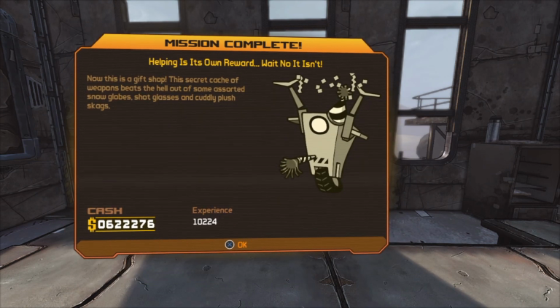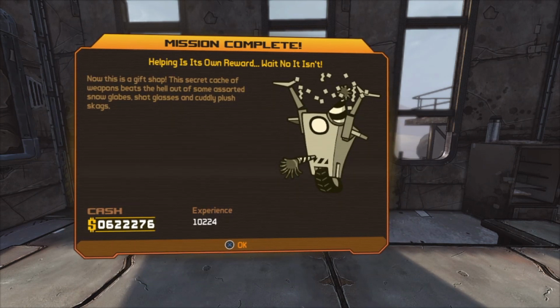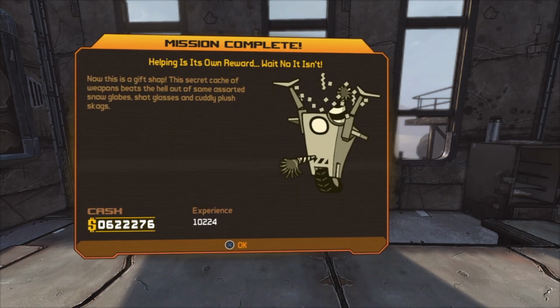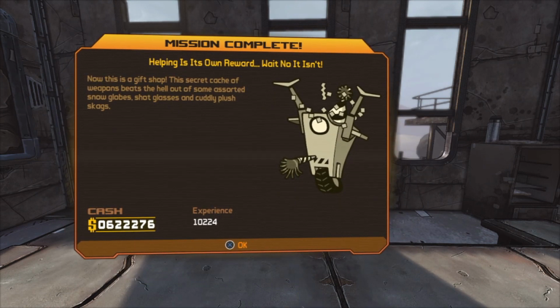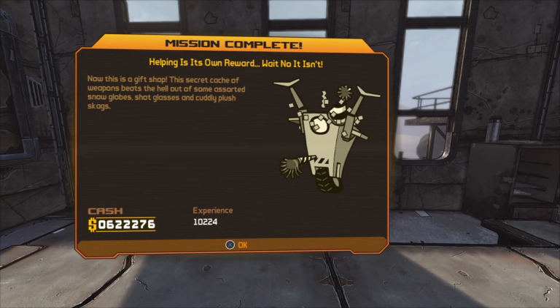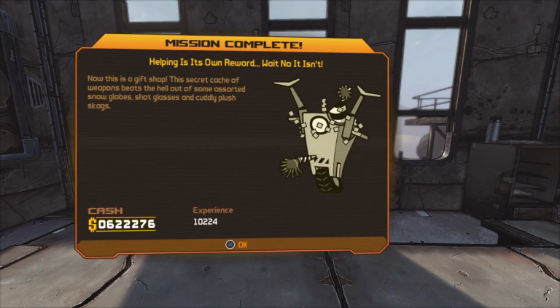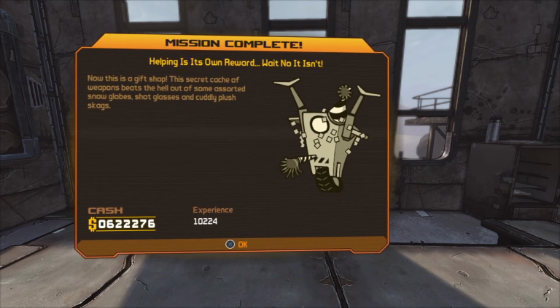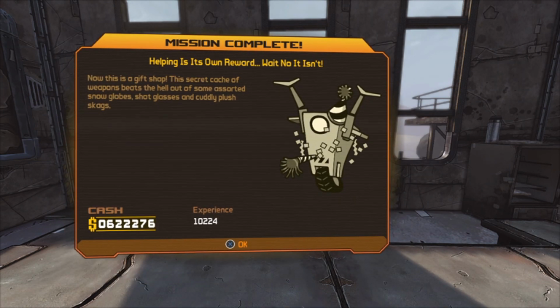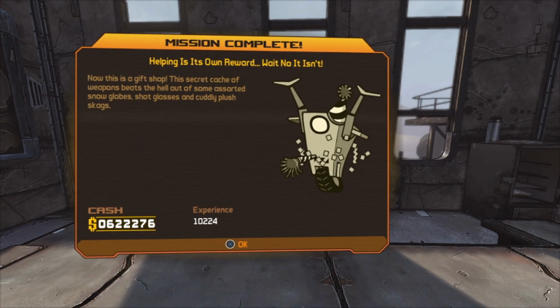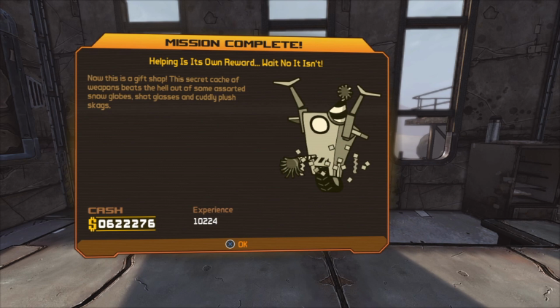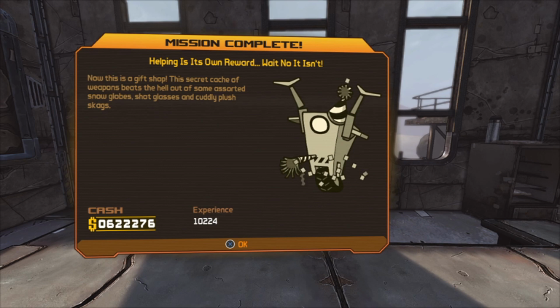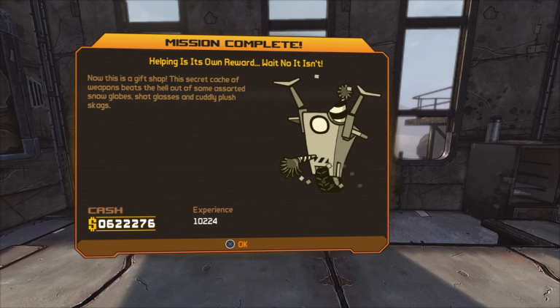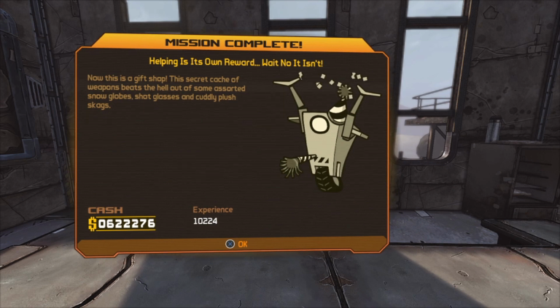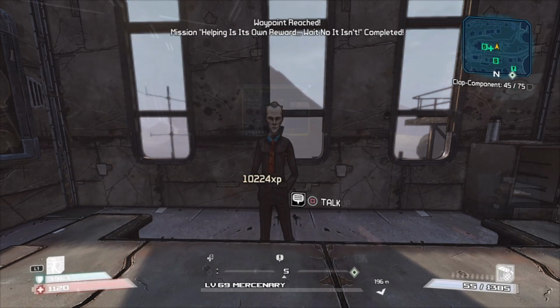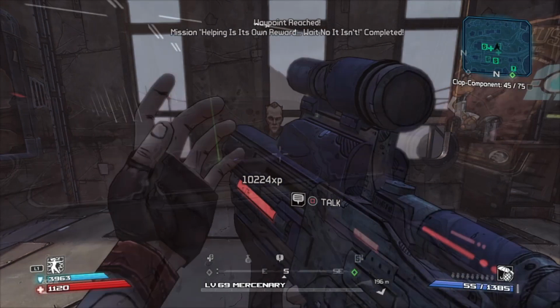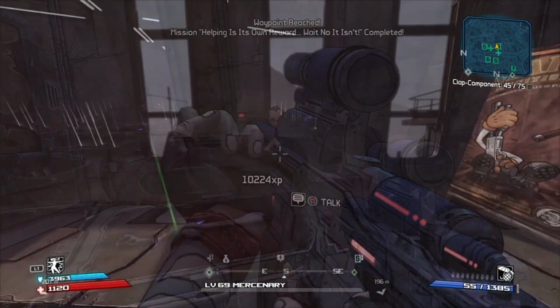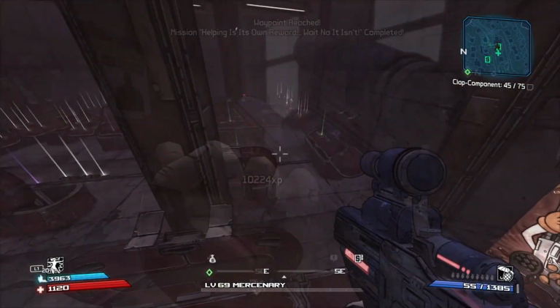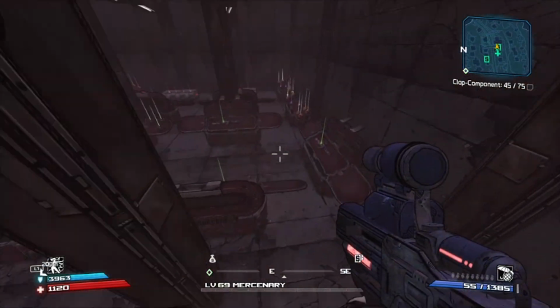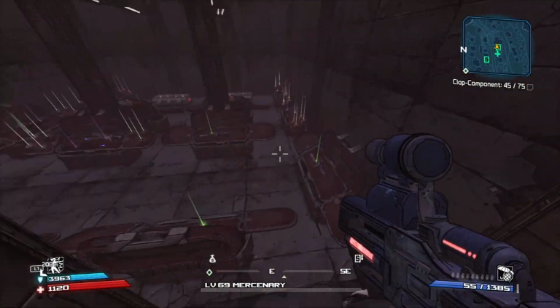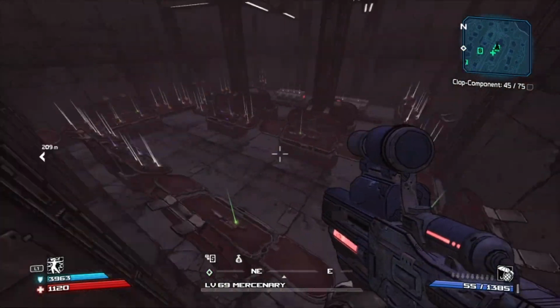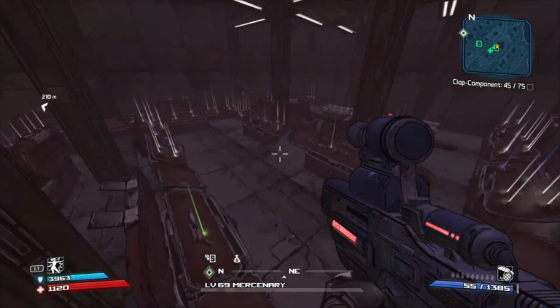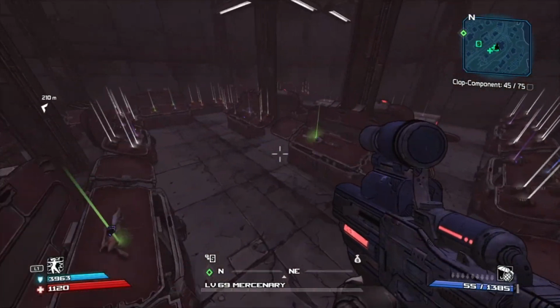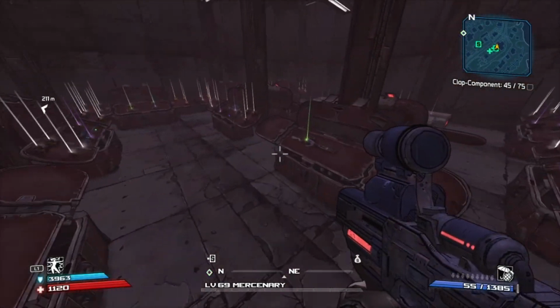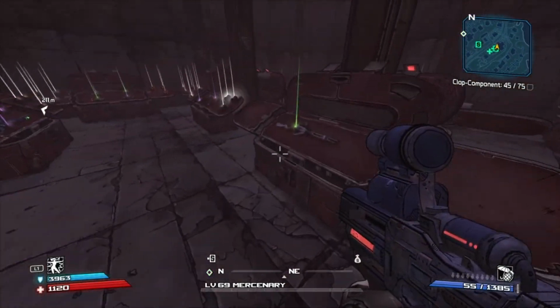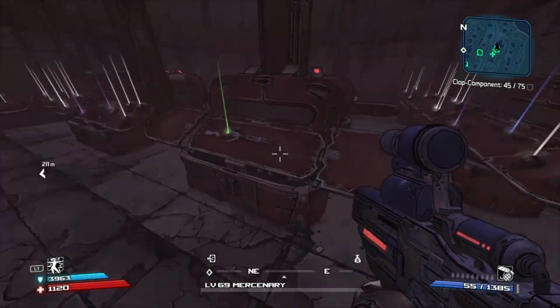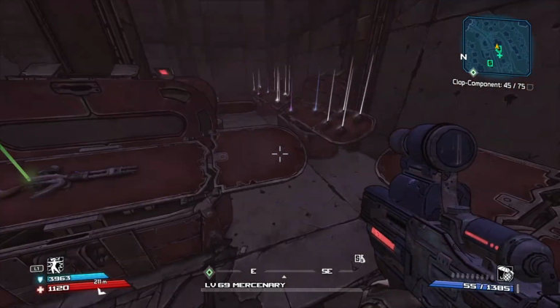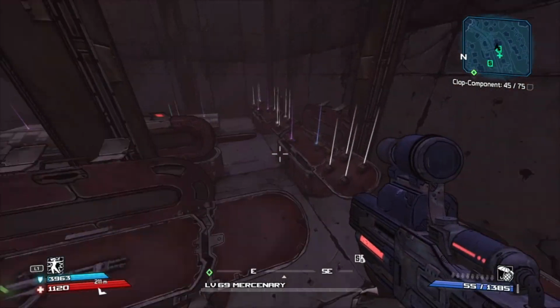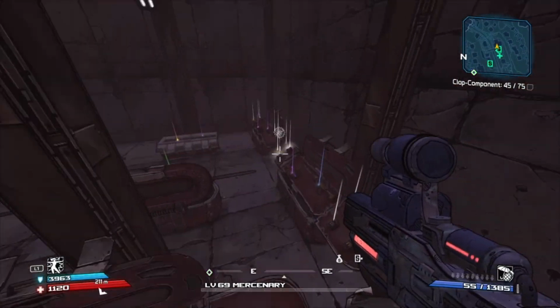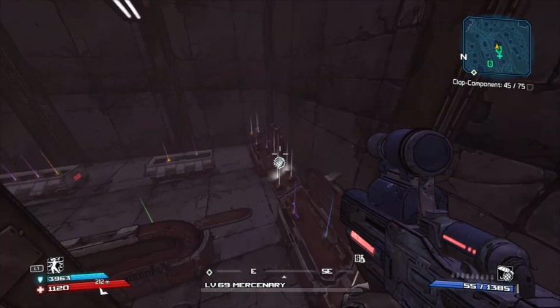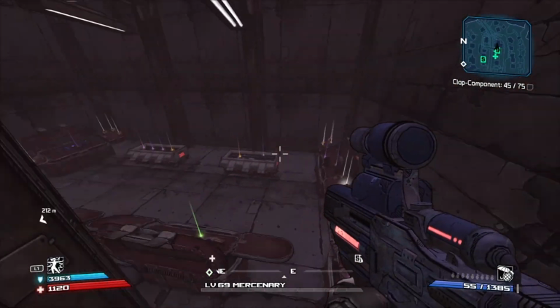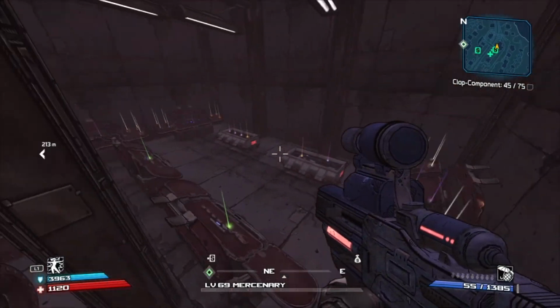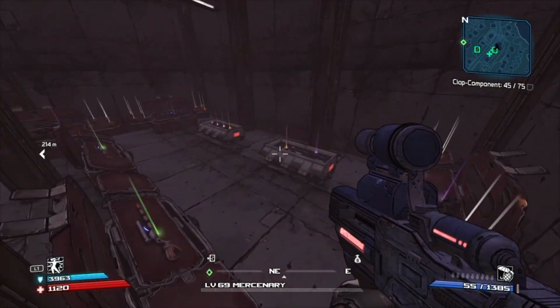As you can see in the gameplay I turned in the mission to Tacitor and it still allowed me to enter the gift shop after I saved and quit.